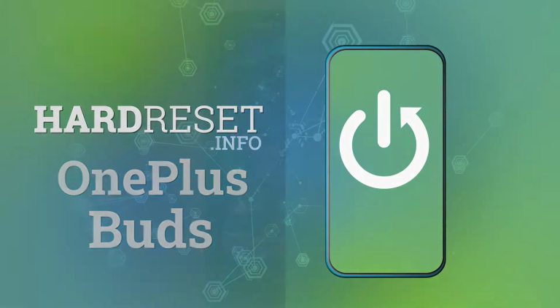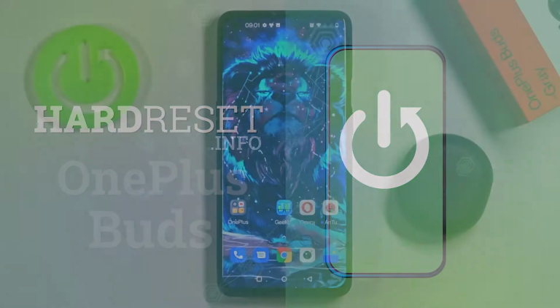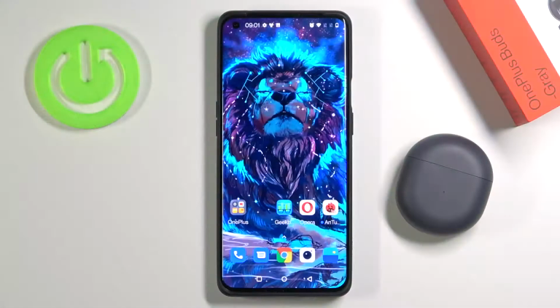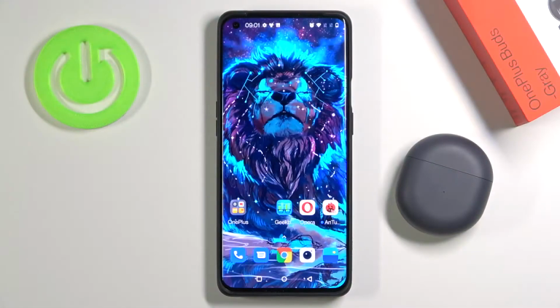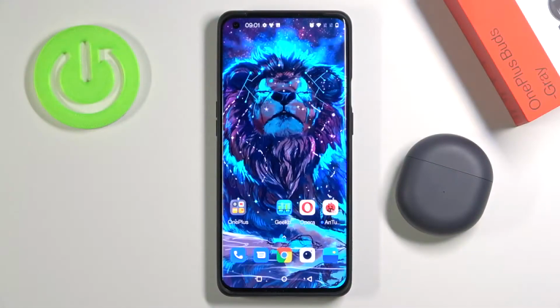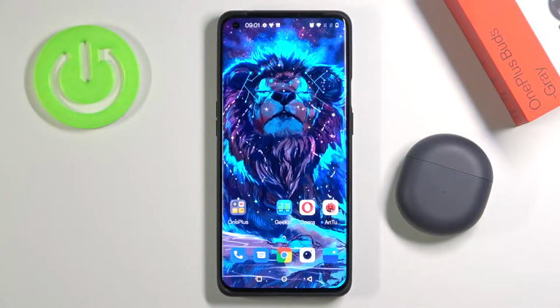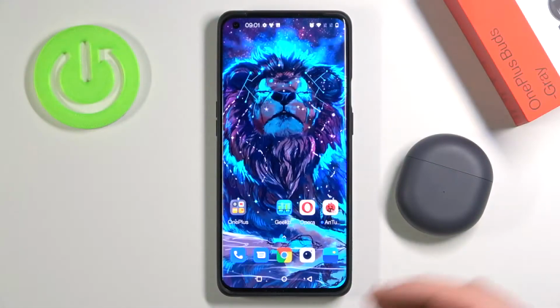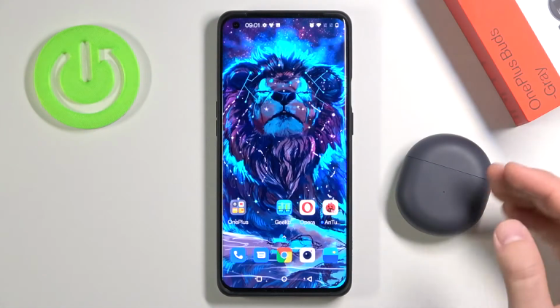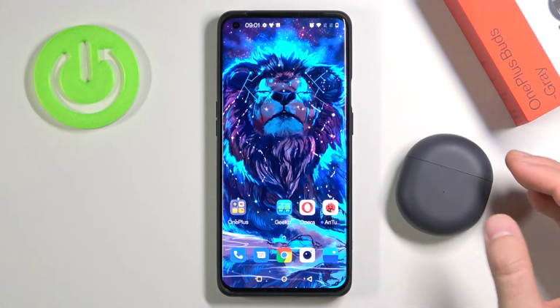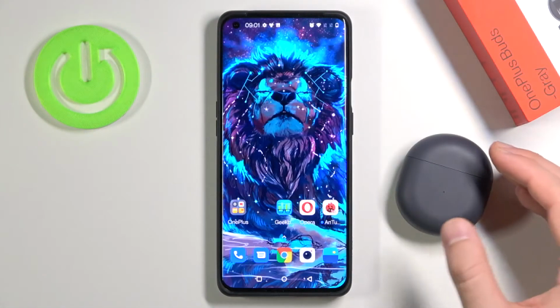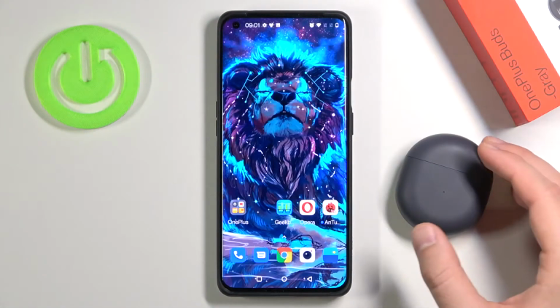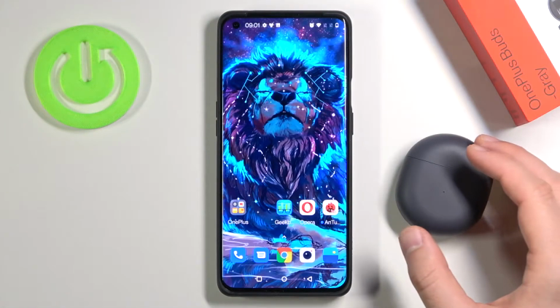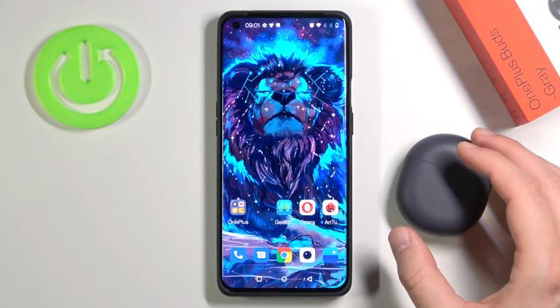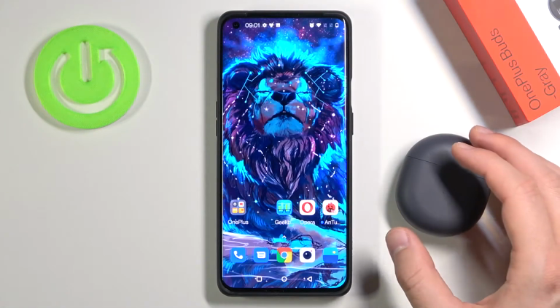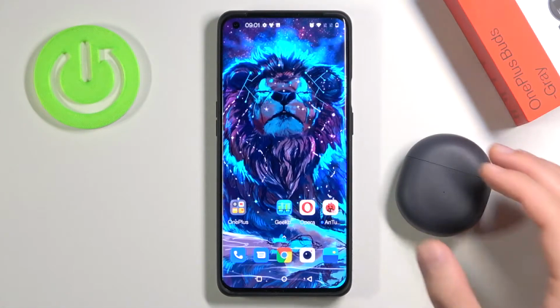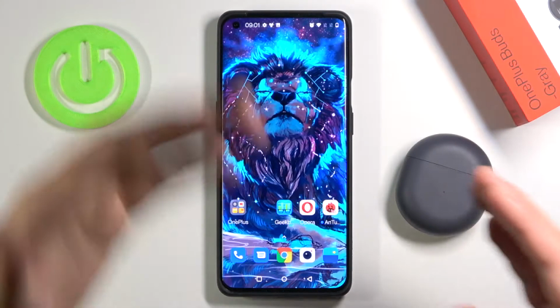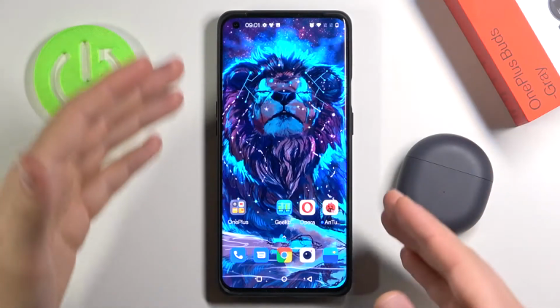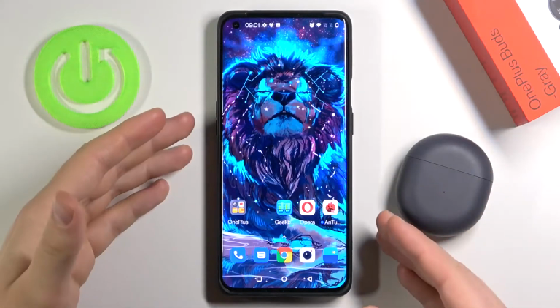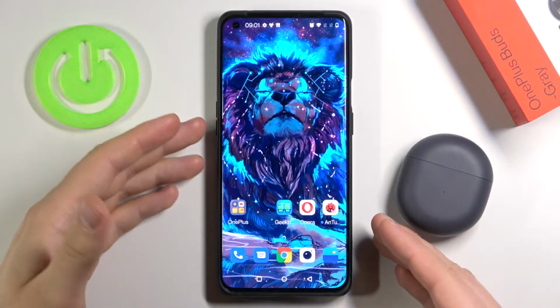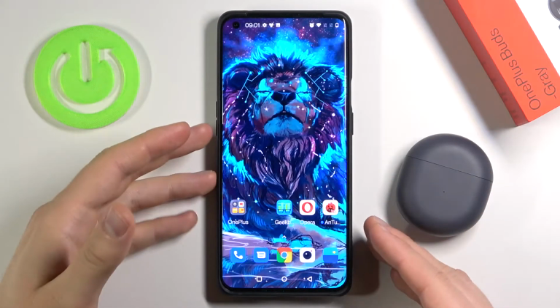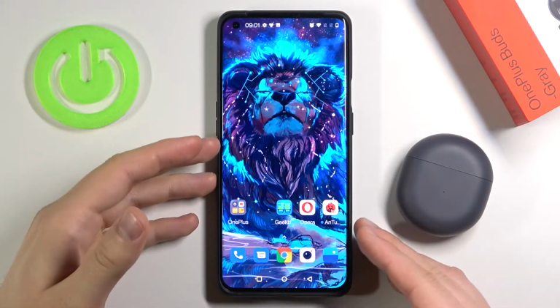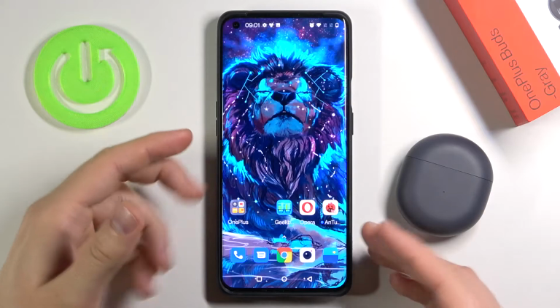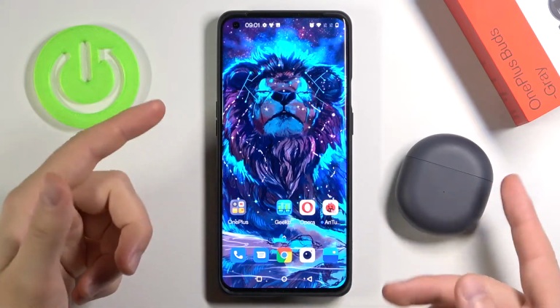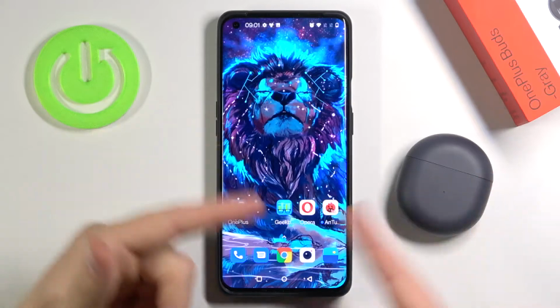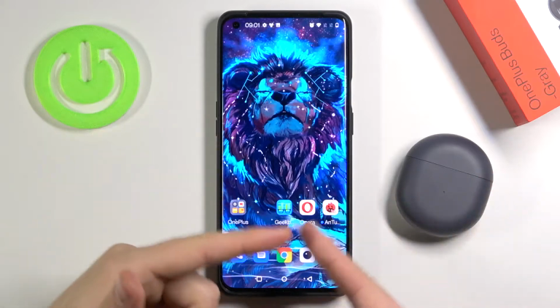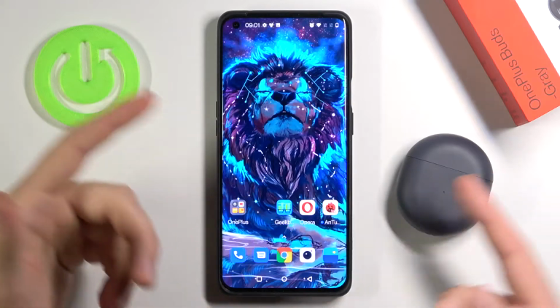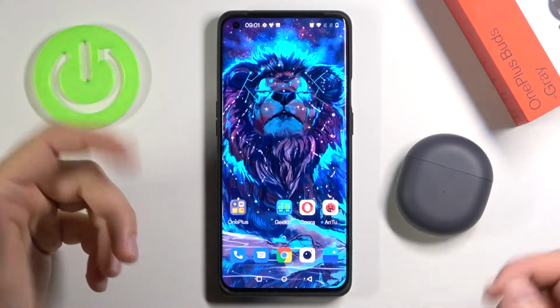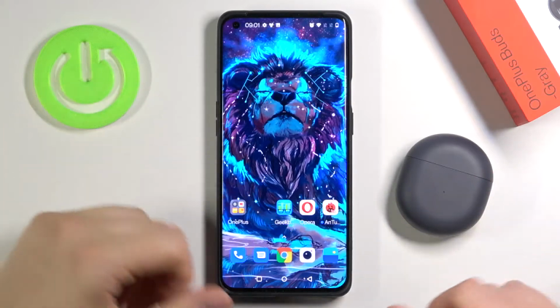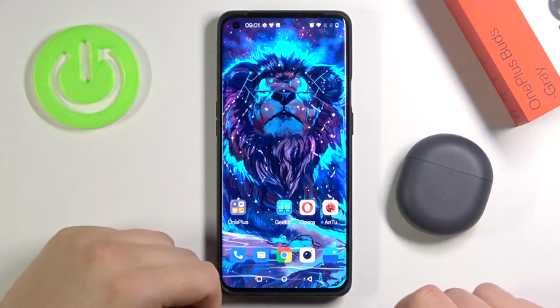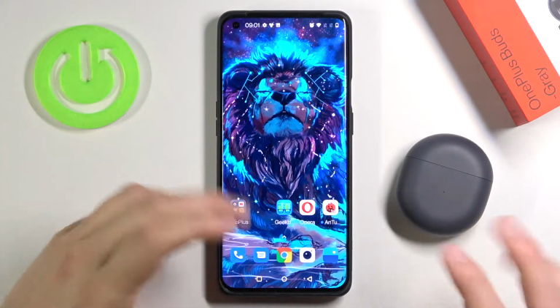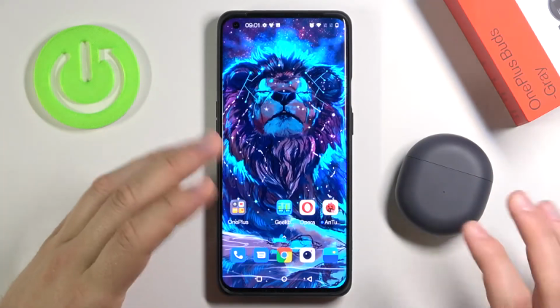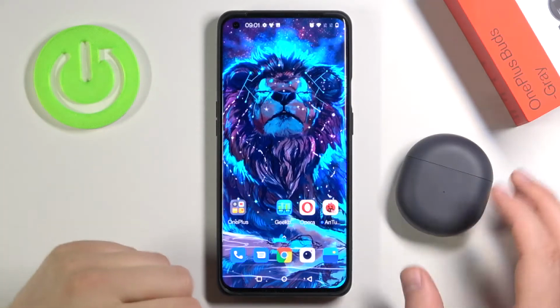Welcome! In front of me I have OnePlus Buds and OnePlus 9 Pro, and today I will show you how you can connect this to device. It's very simple.